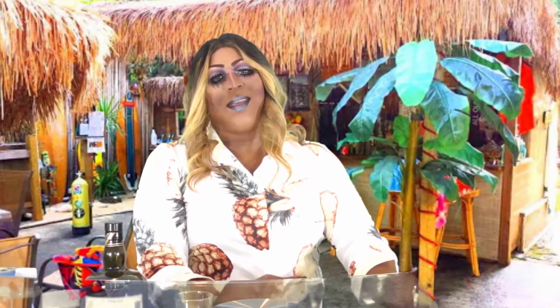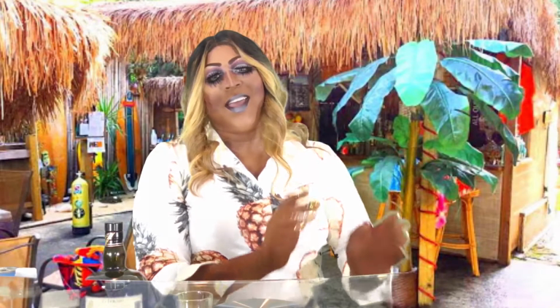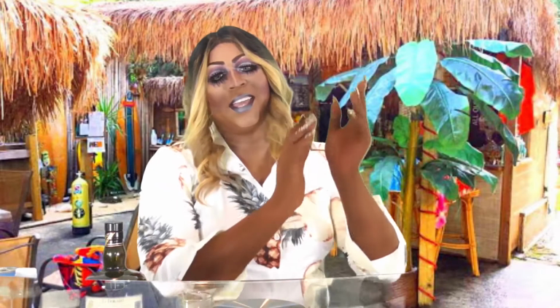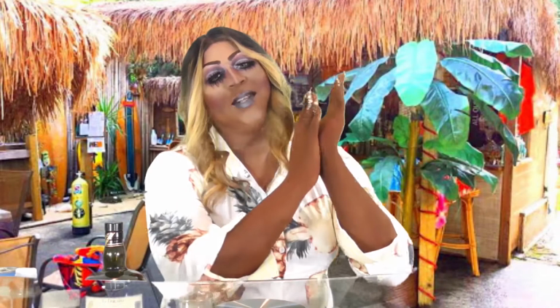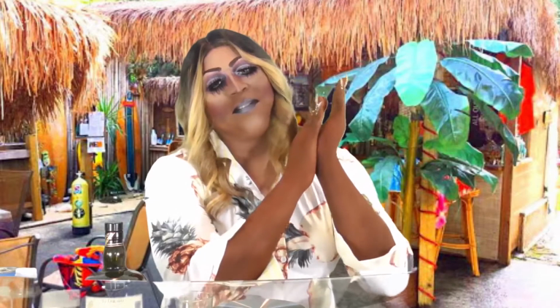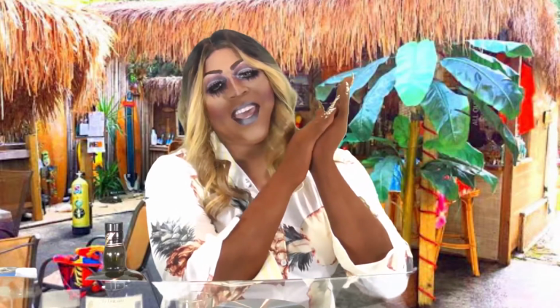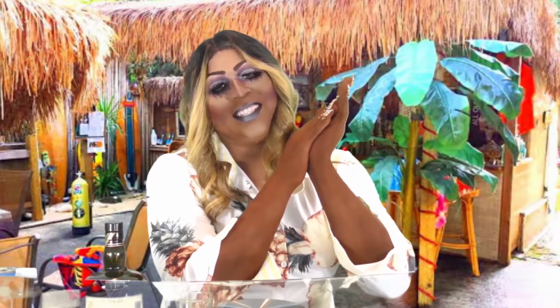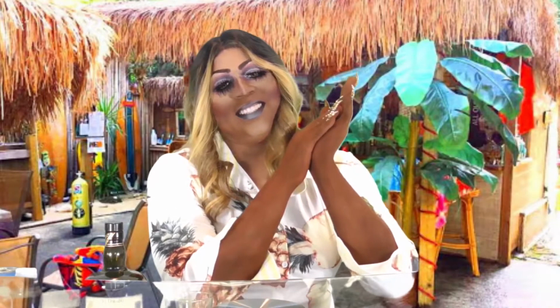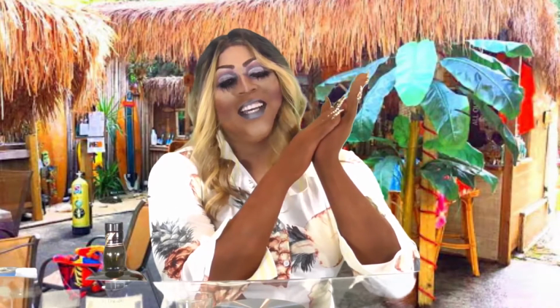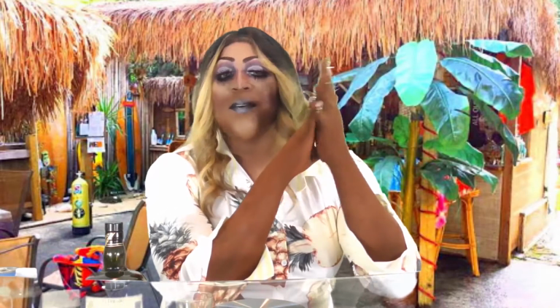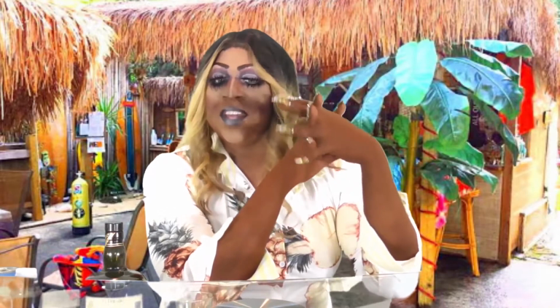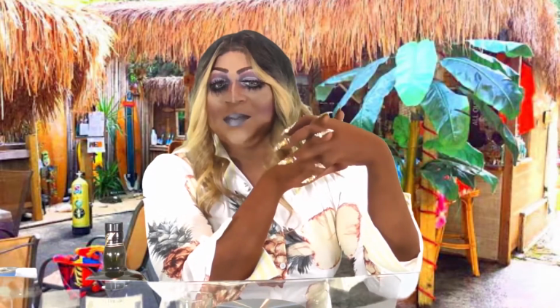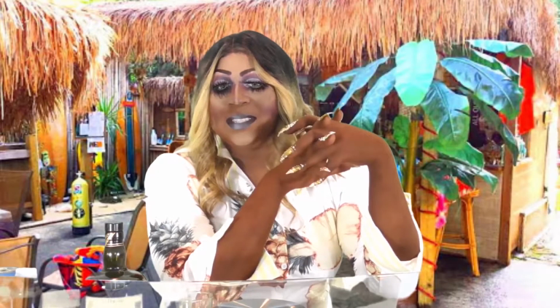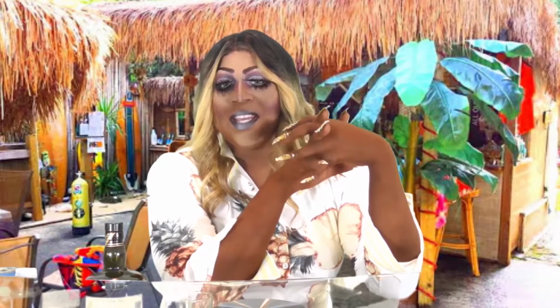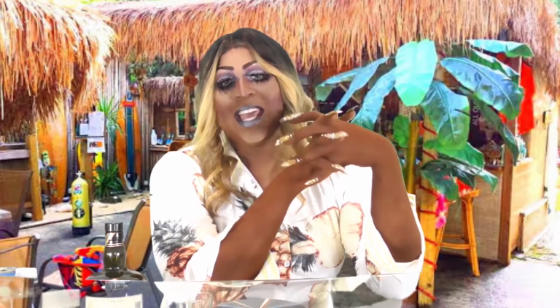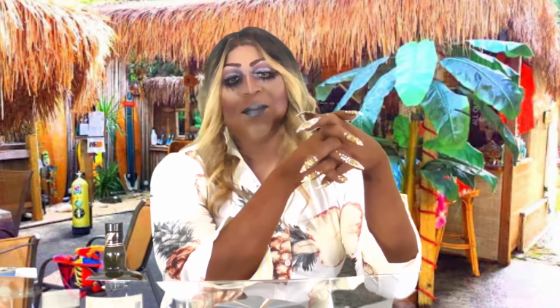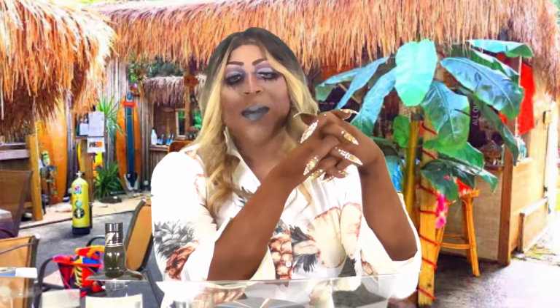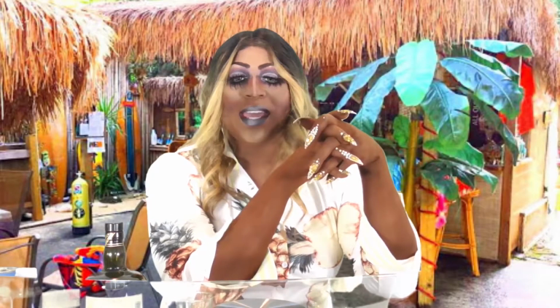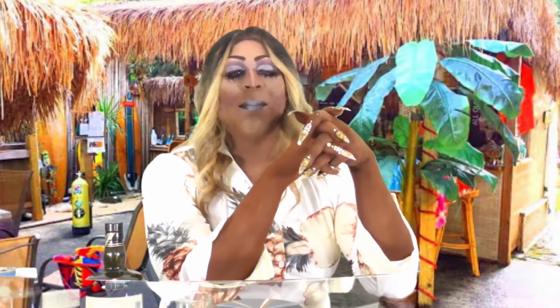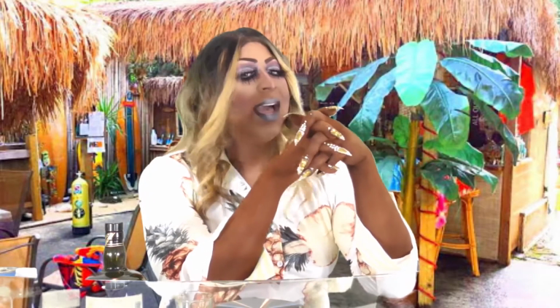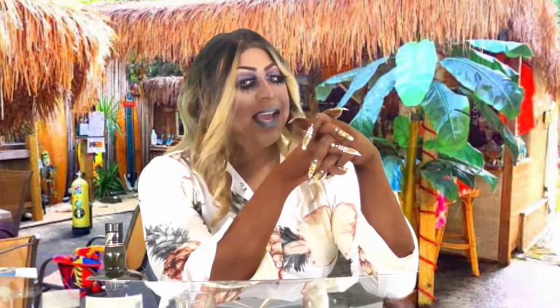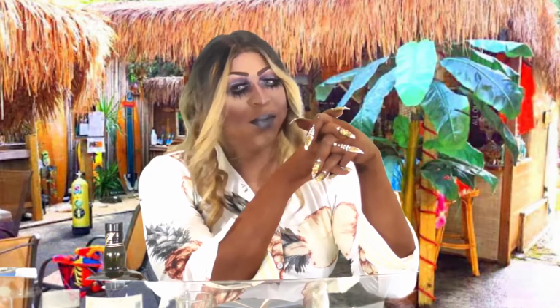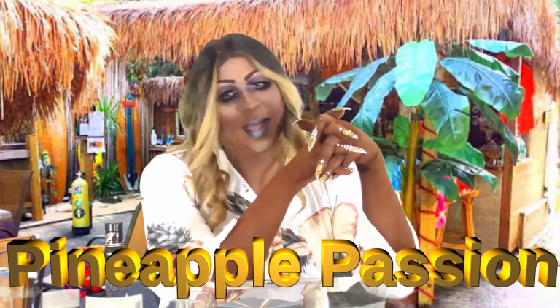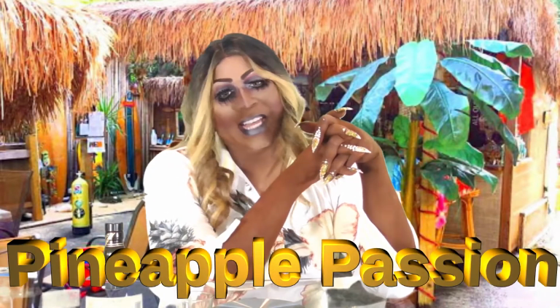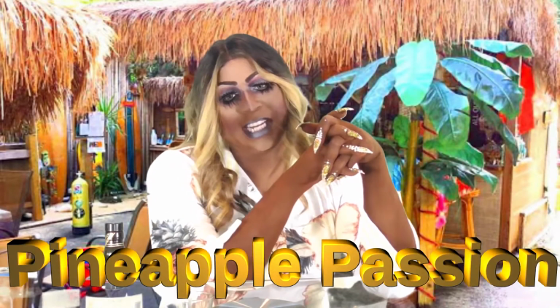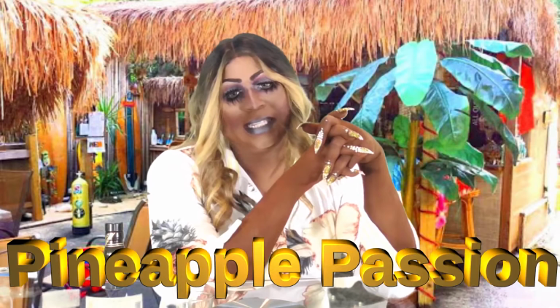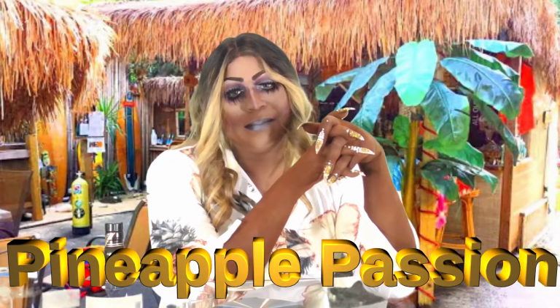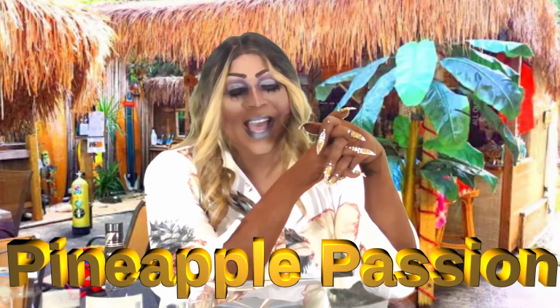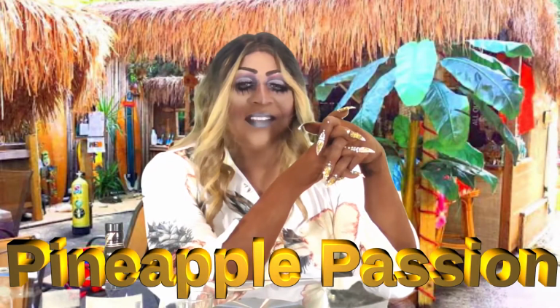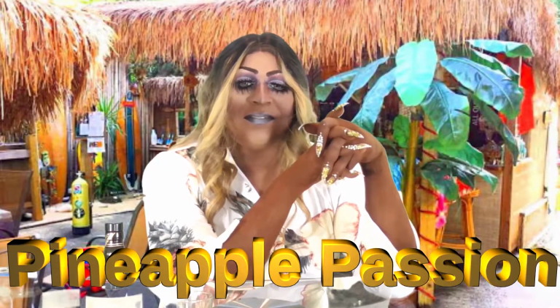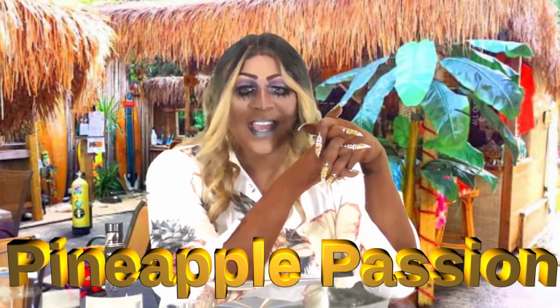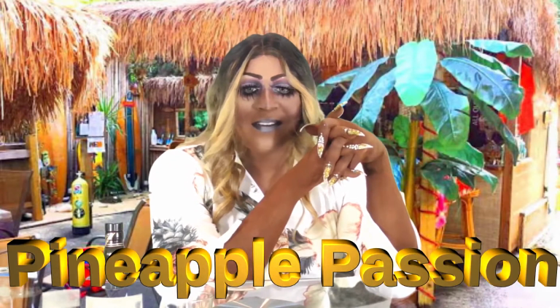Hey, drink fans! For this recipe today, we're making Pineapple Passion — my favorite.